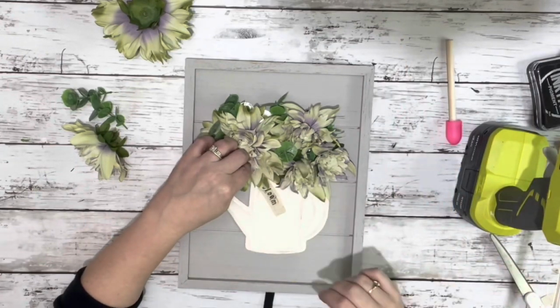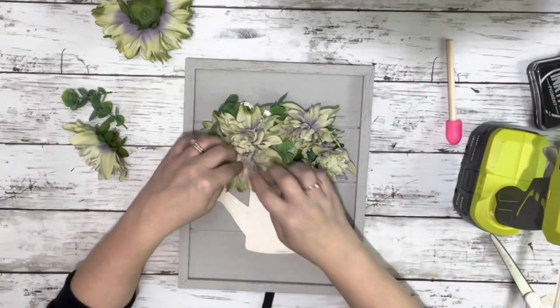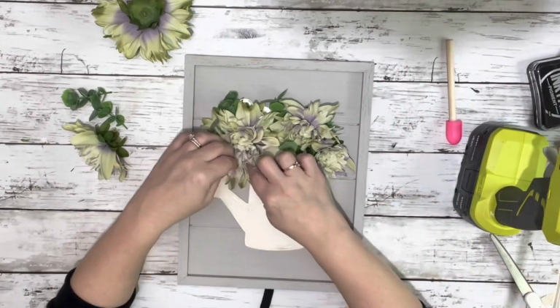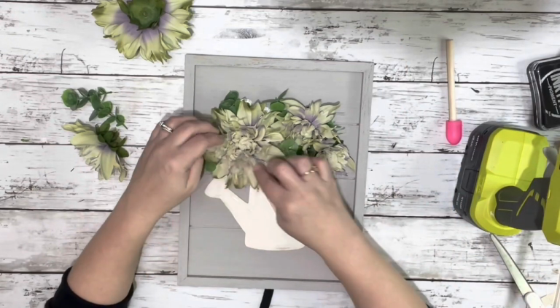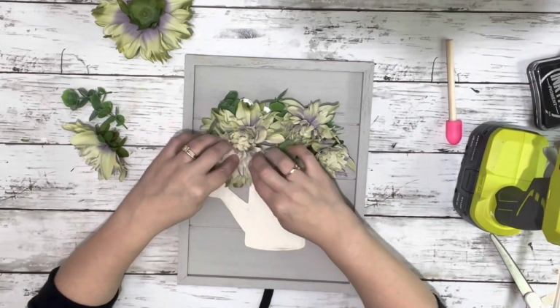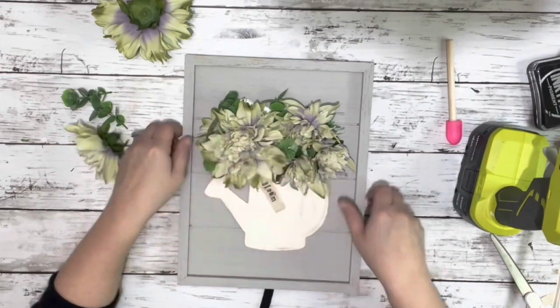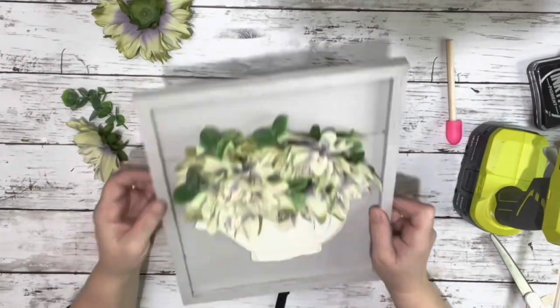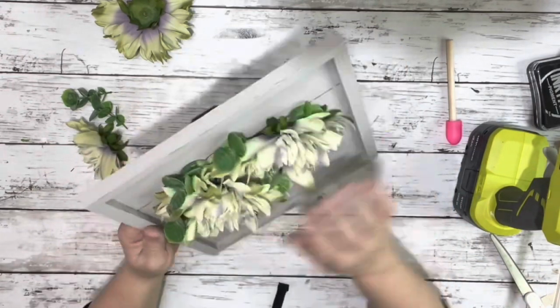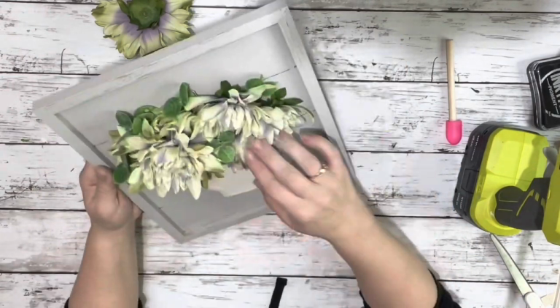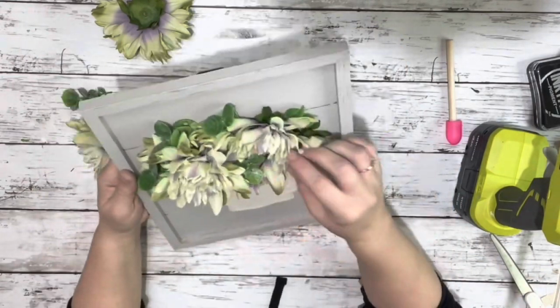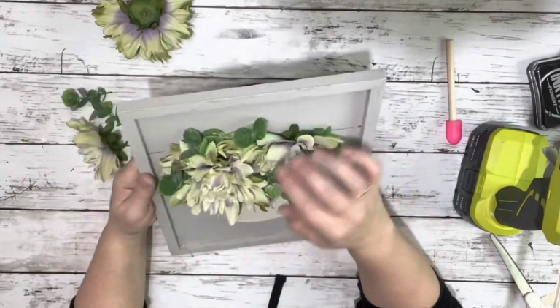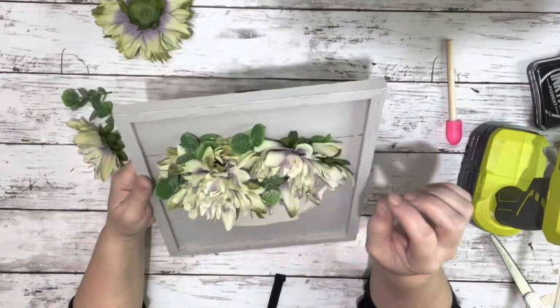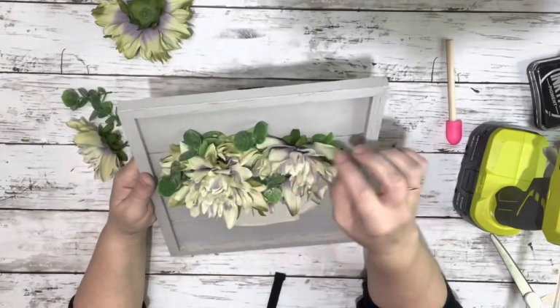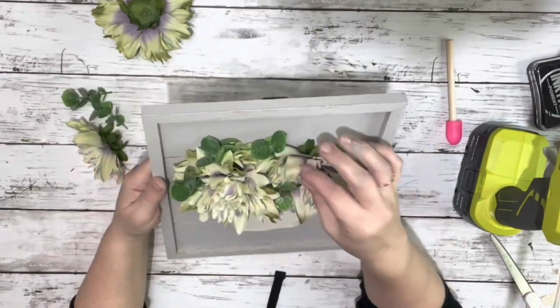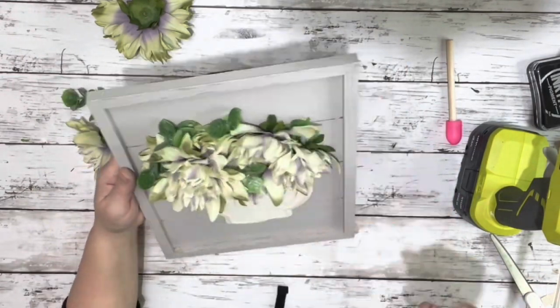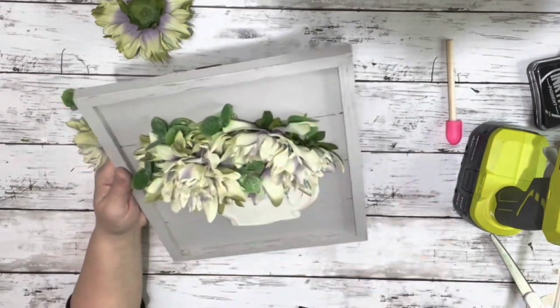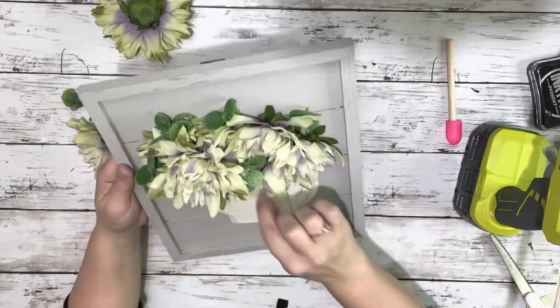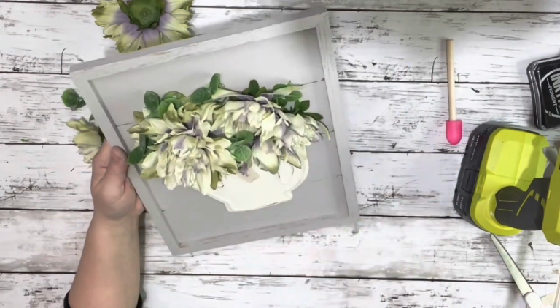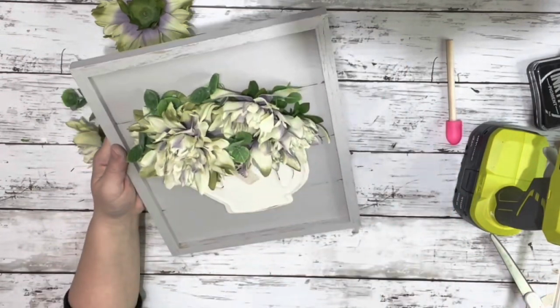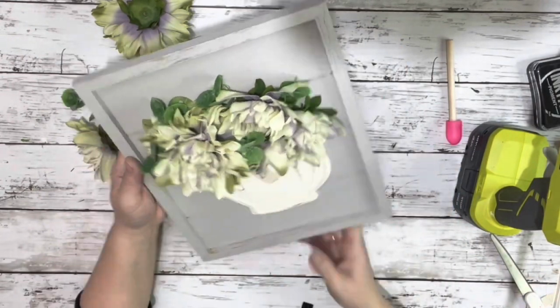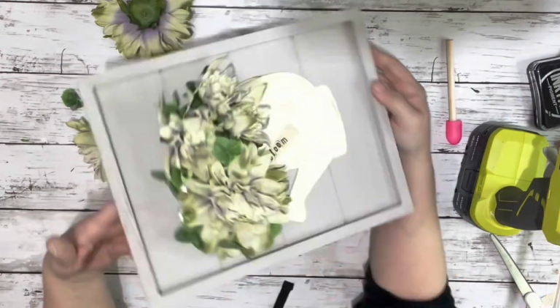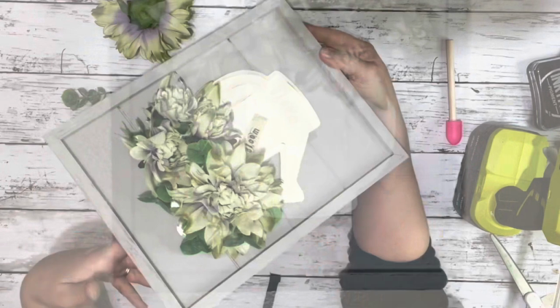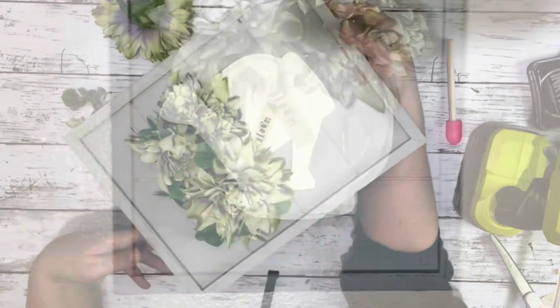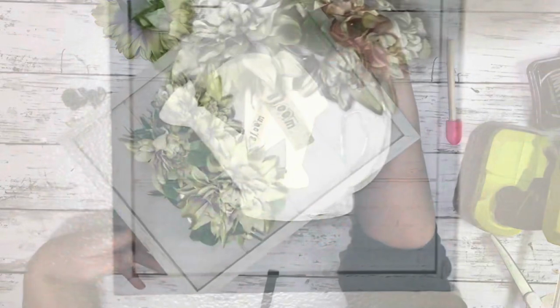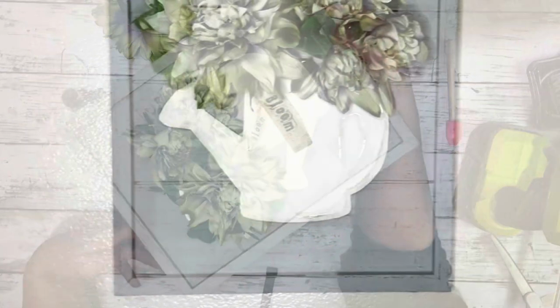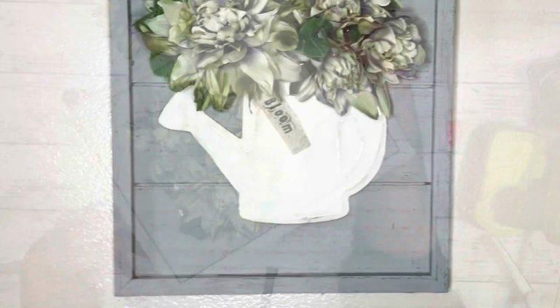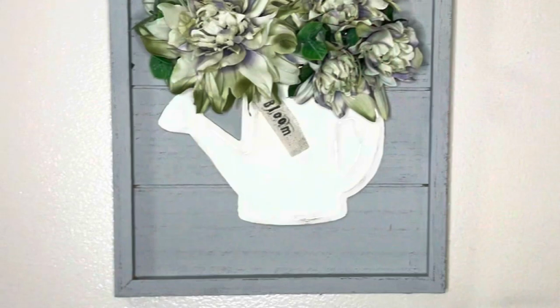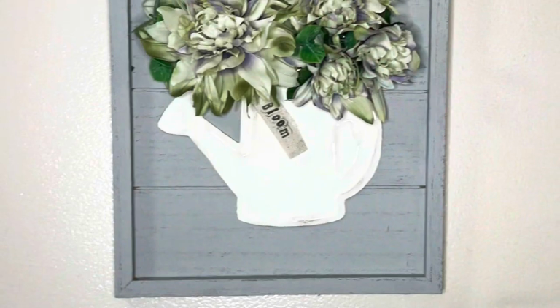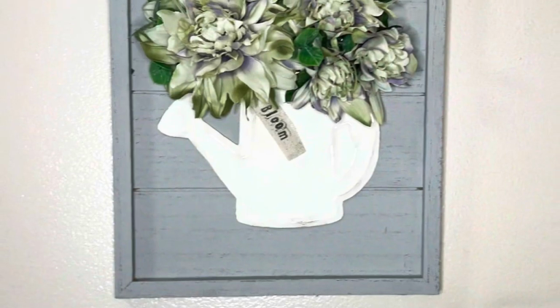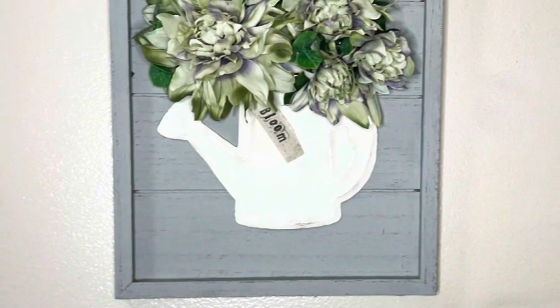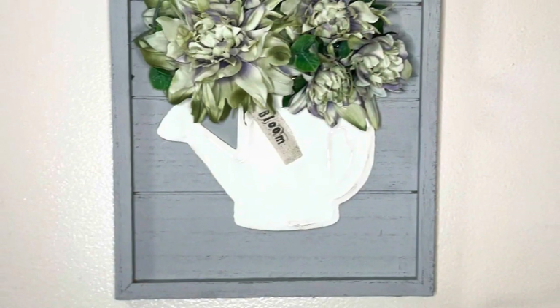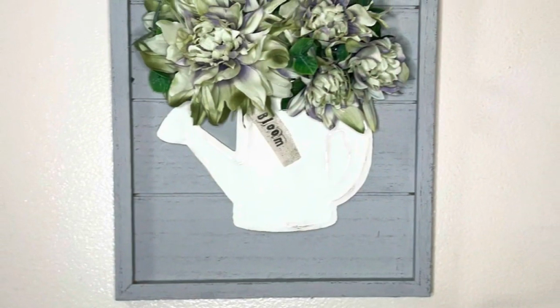And that's it for this project. I think it turned out super adorable. Thank you guys so much for watching.